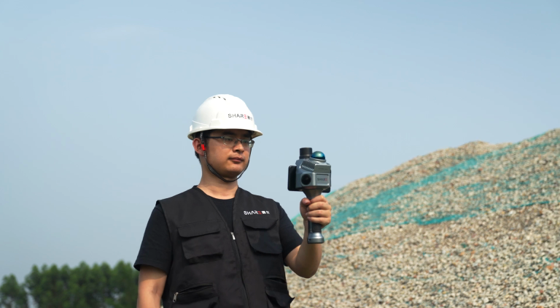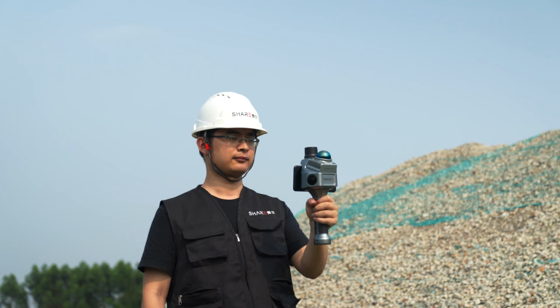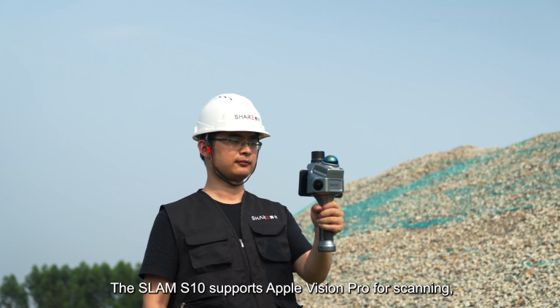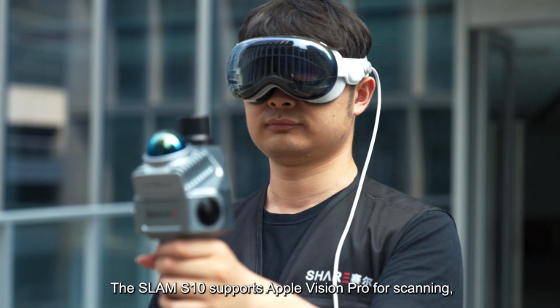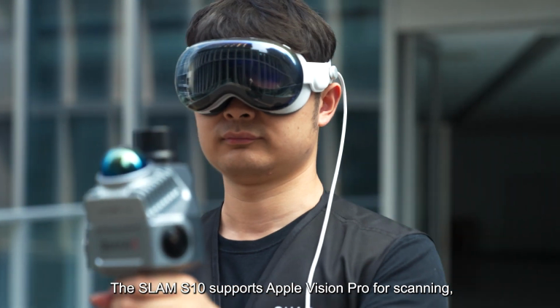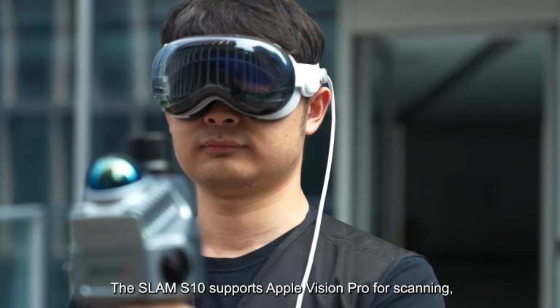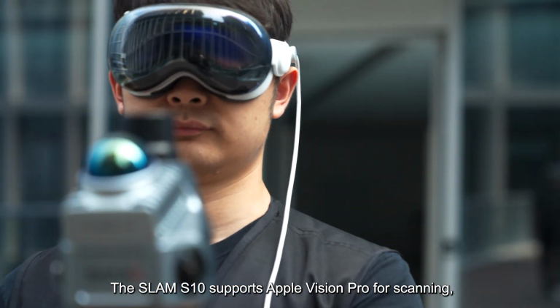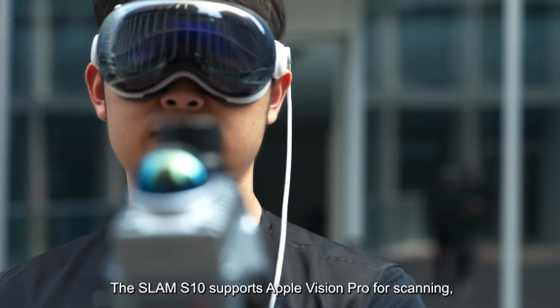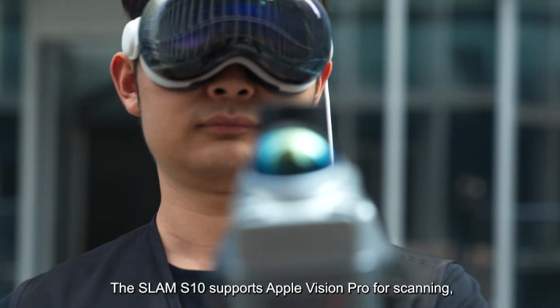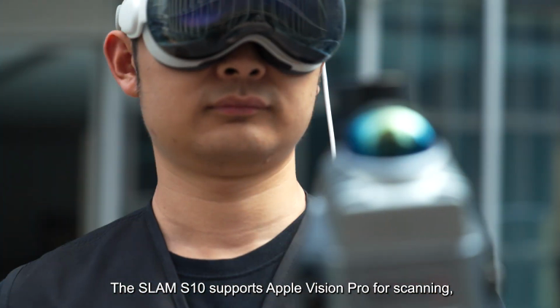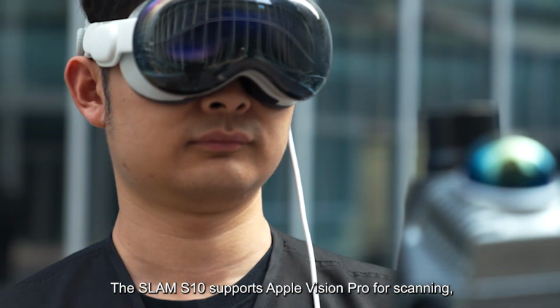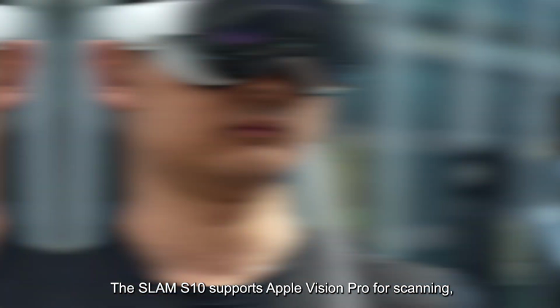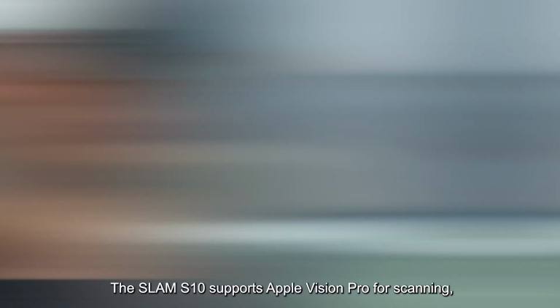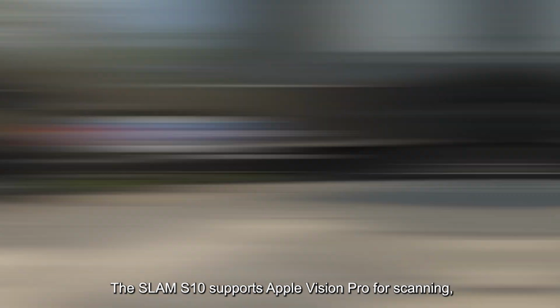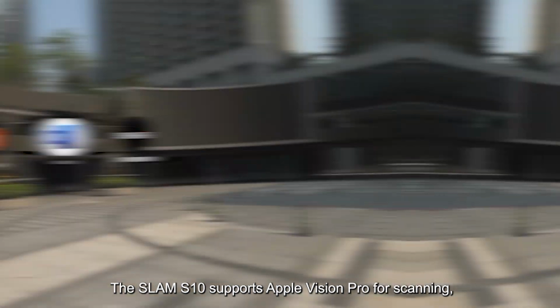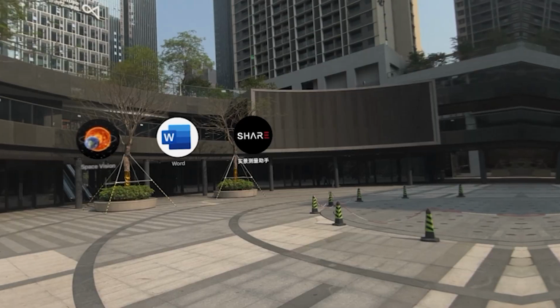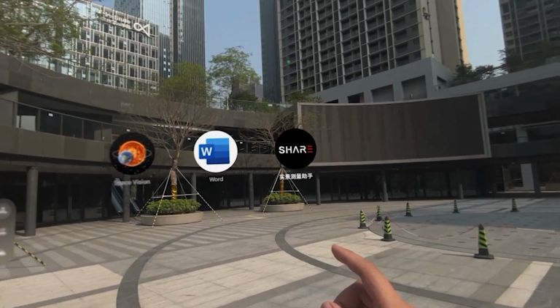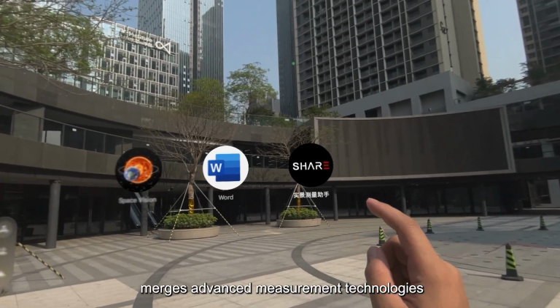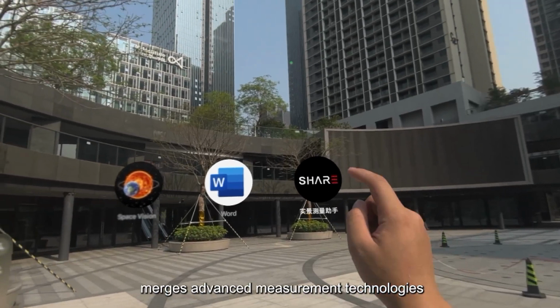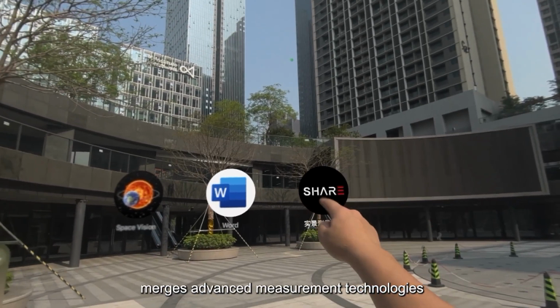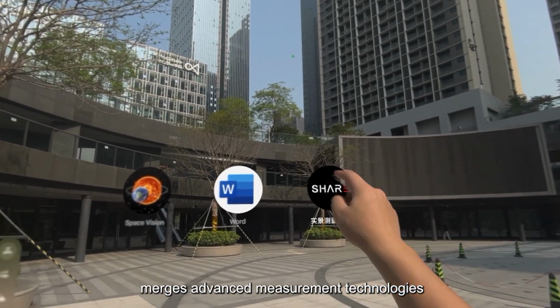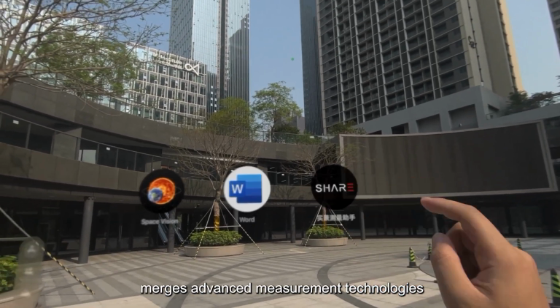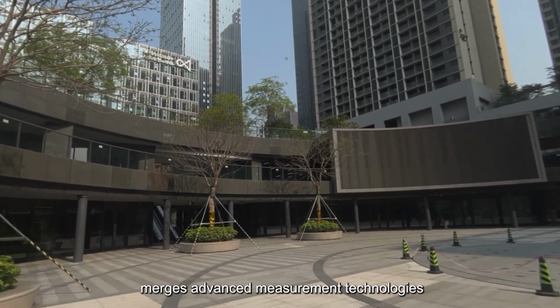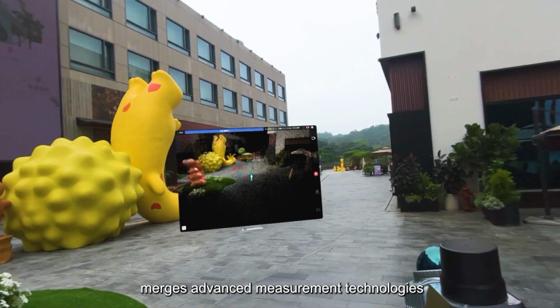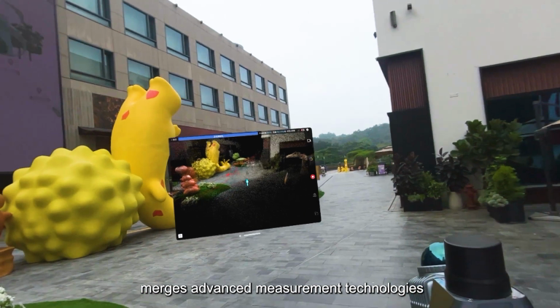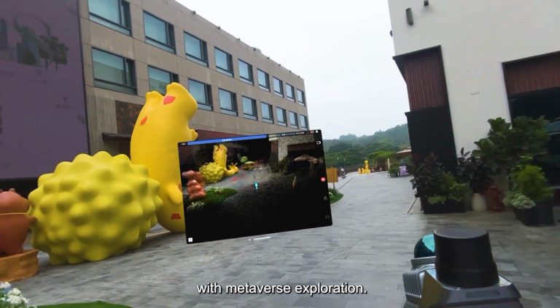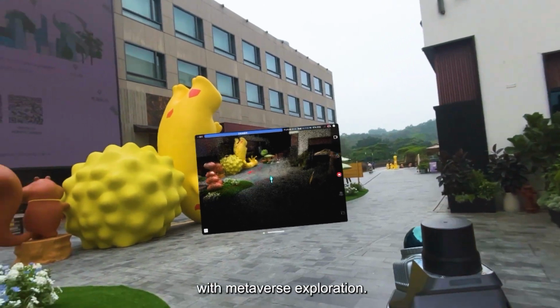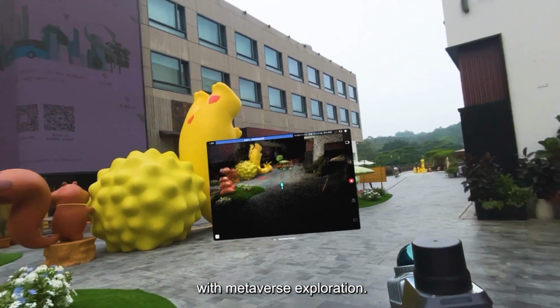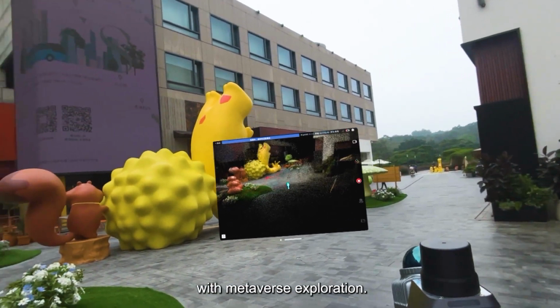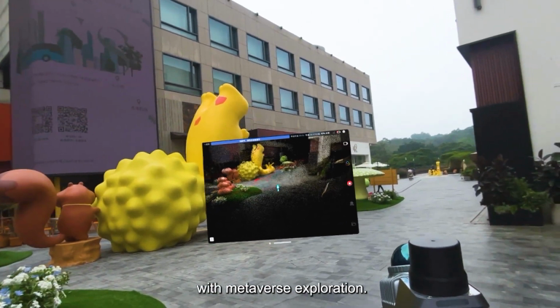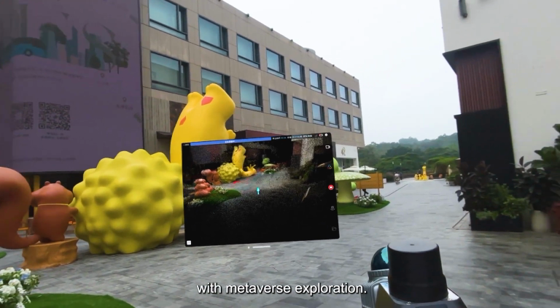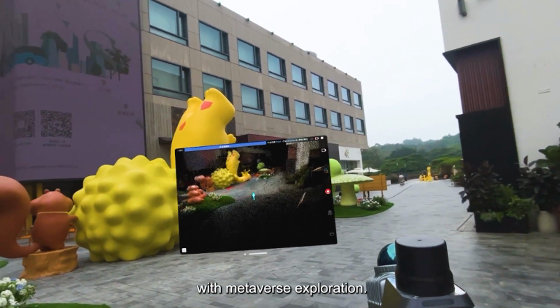The SLAM S10 supports Apple Vision Pro for scanning, merging advanced measurement technologies with Metaverse exploration.